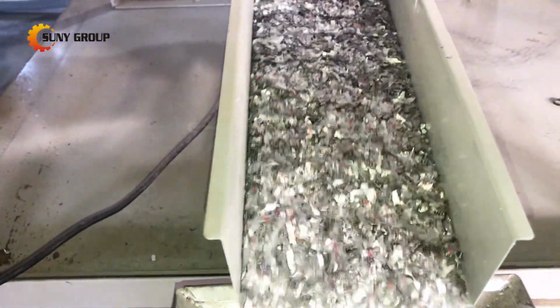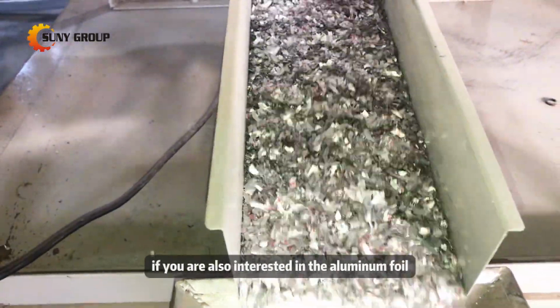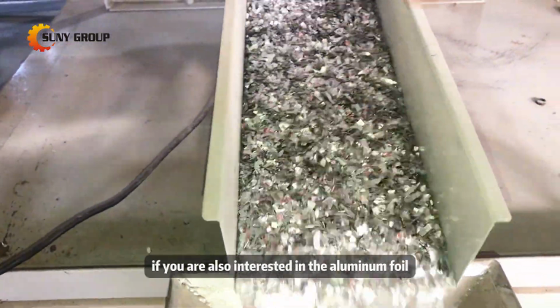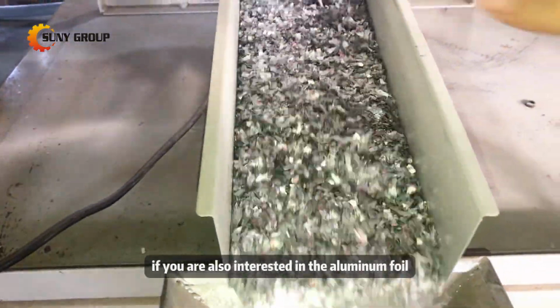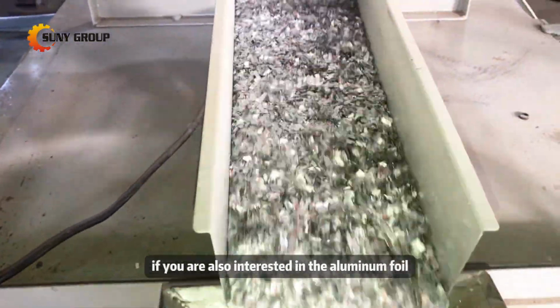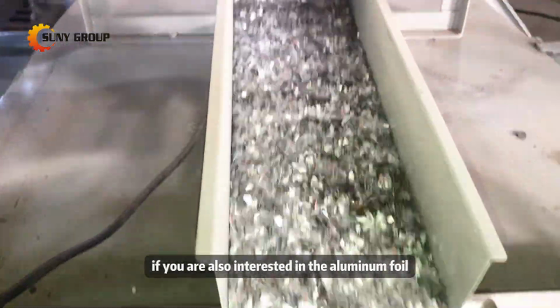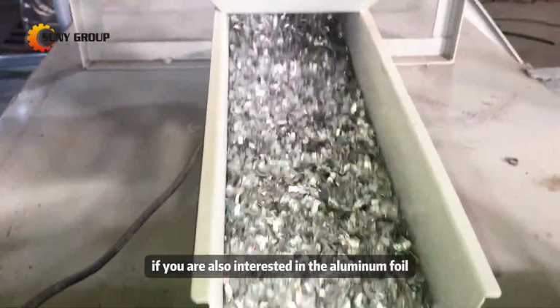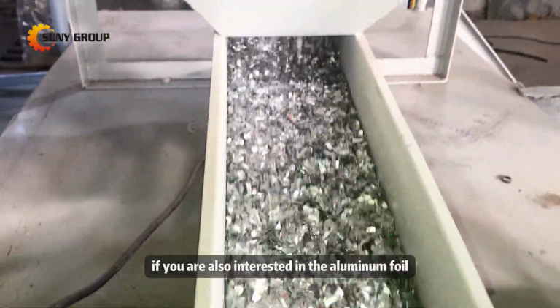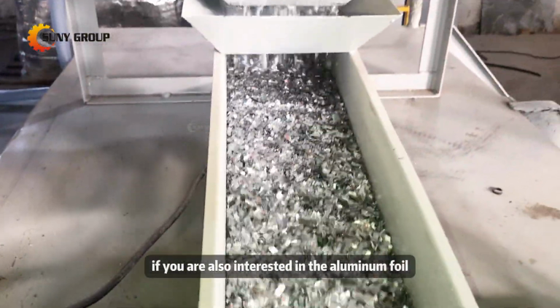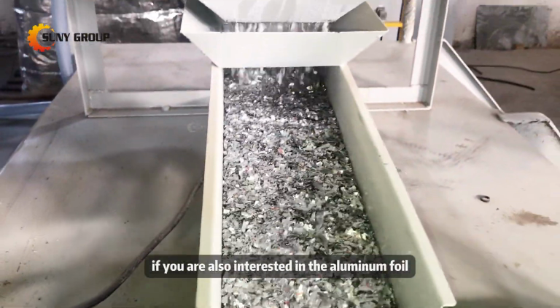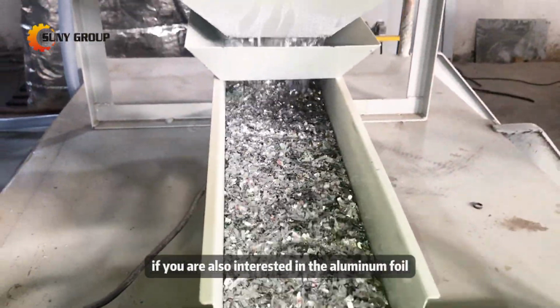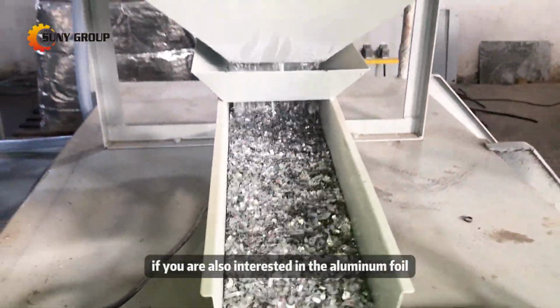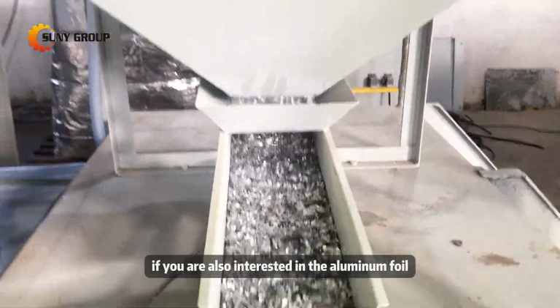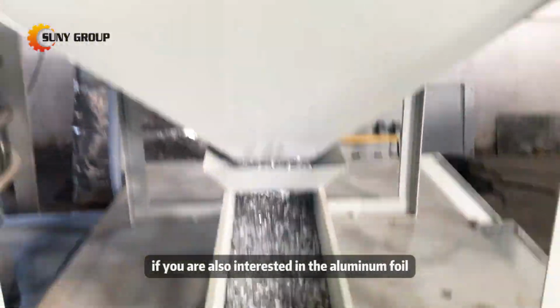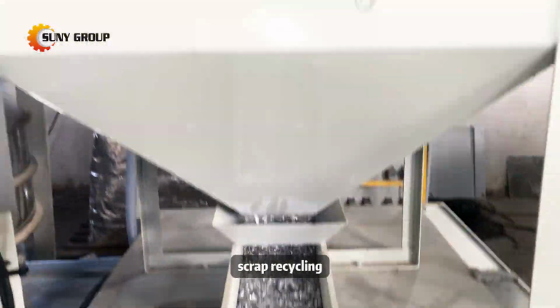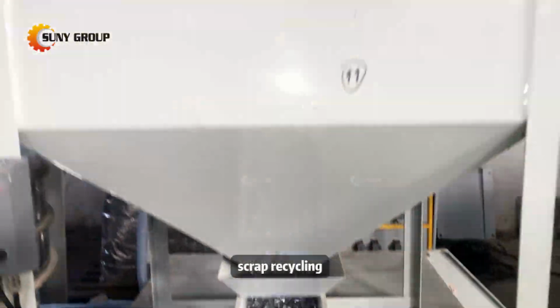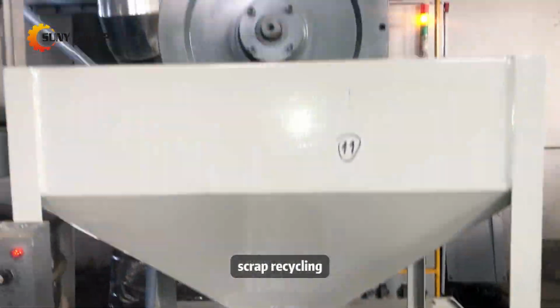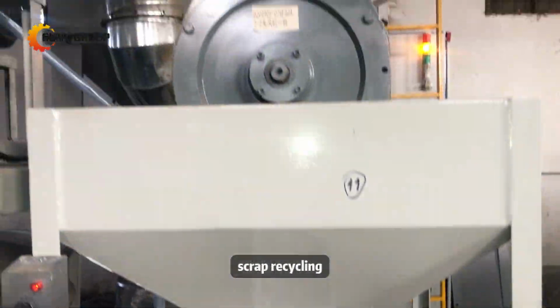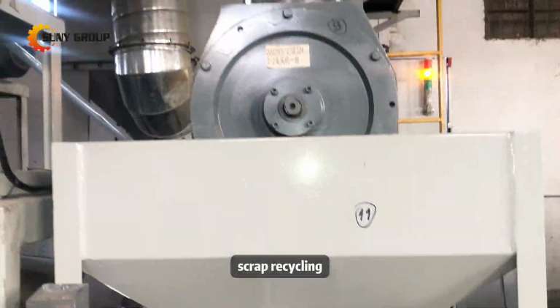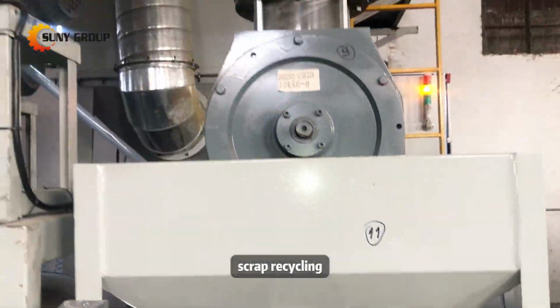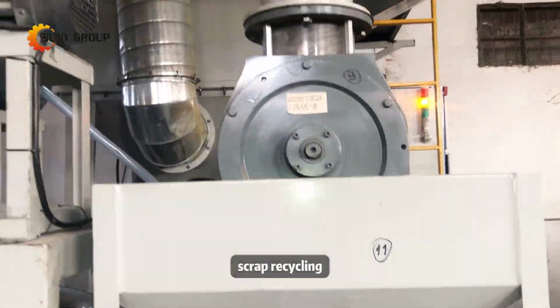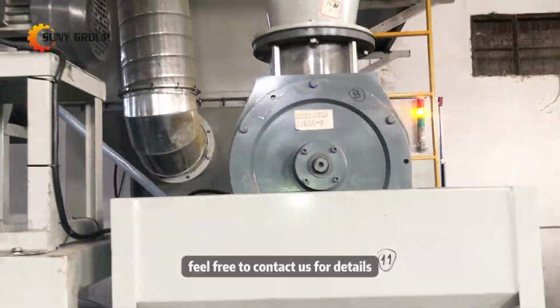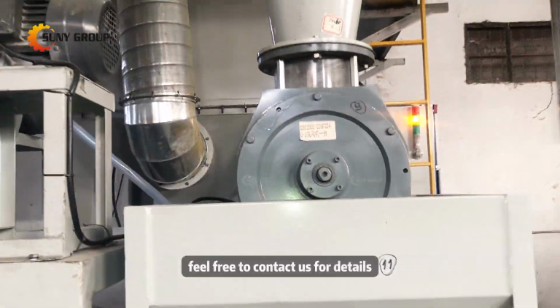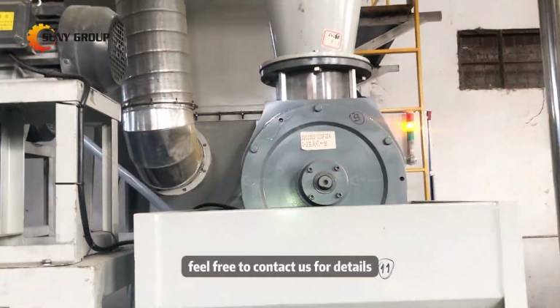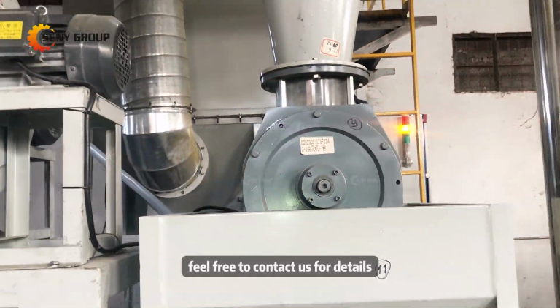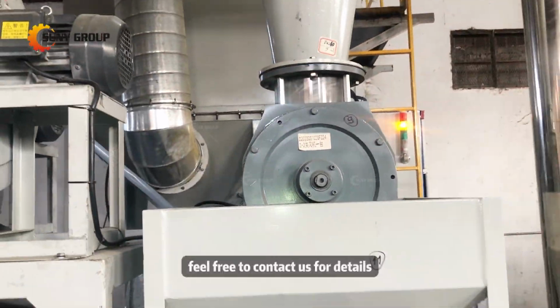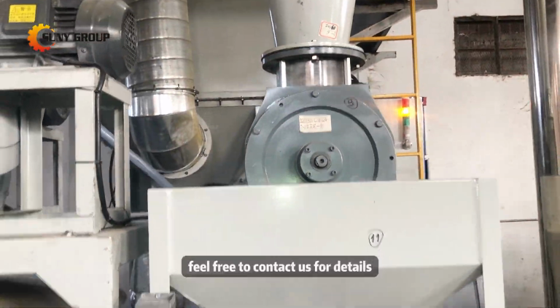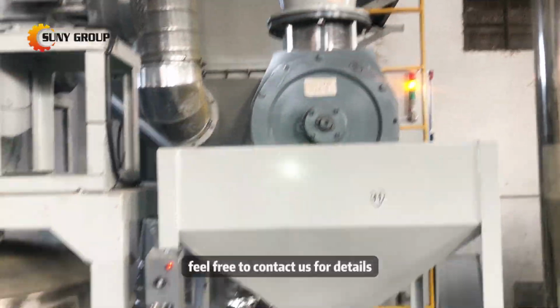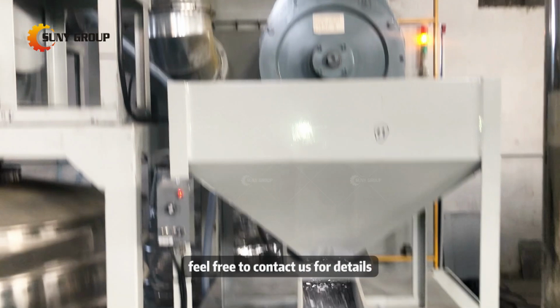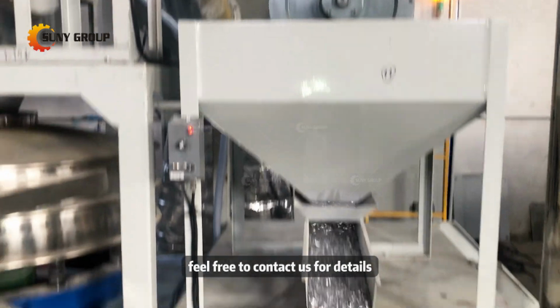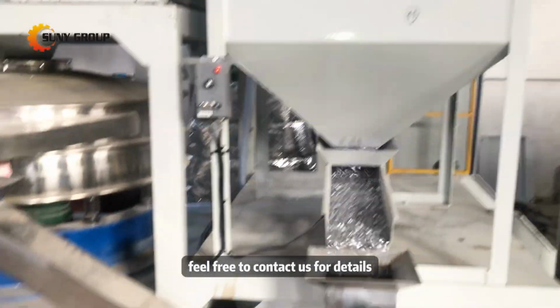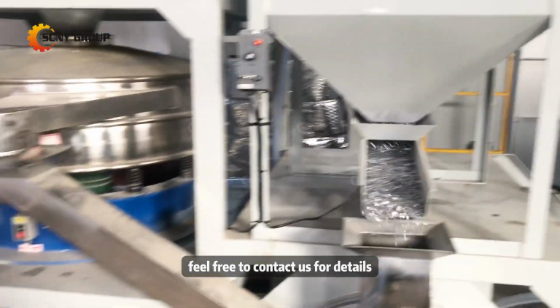If you are also interested in aluminum foil scrap recycling, feel free to contact us for details.